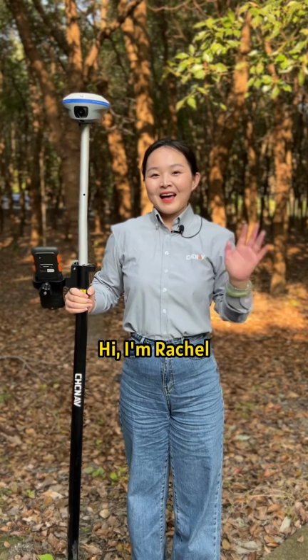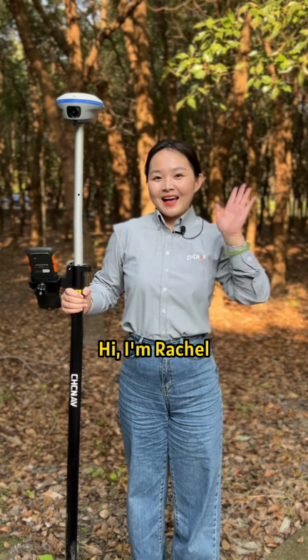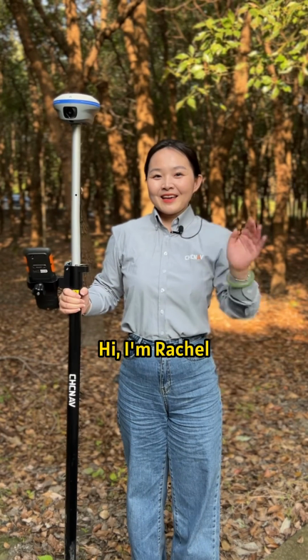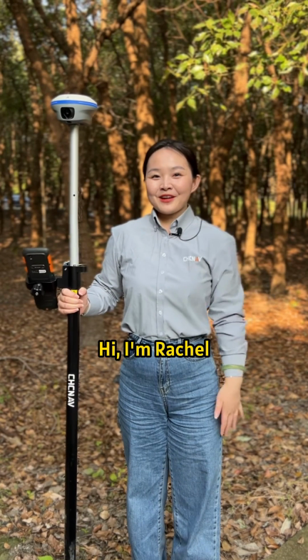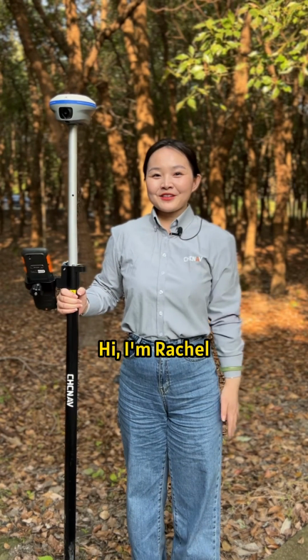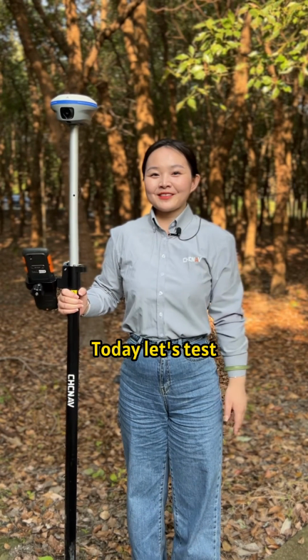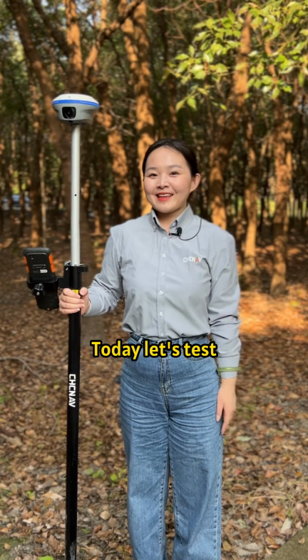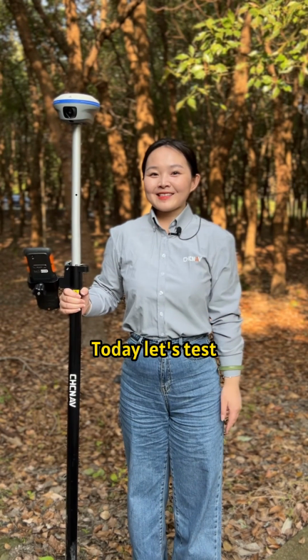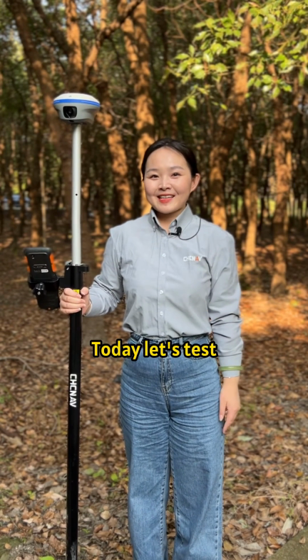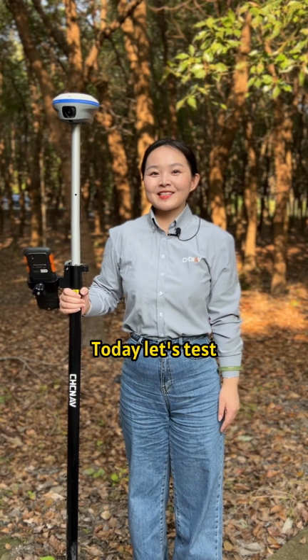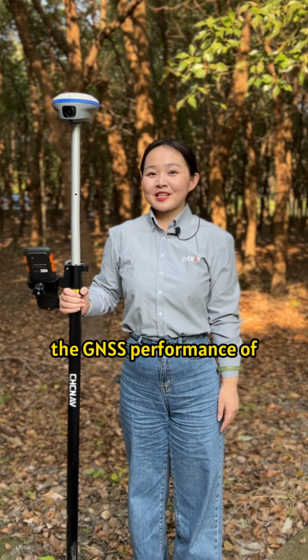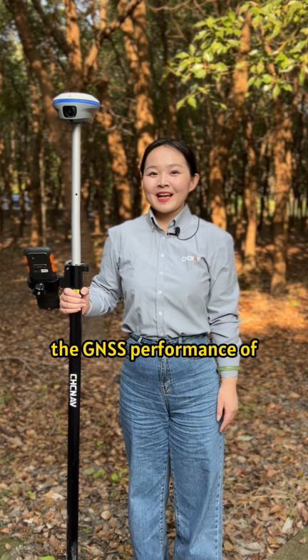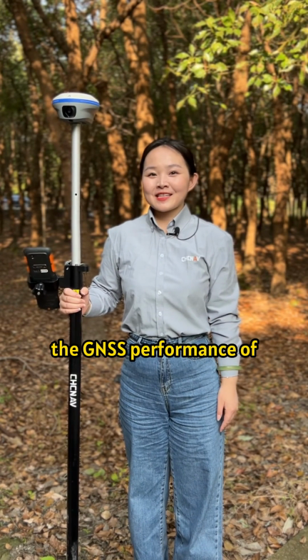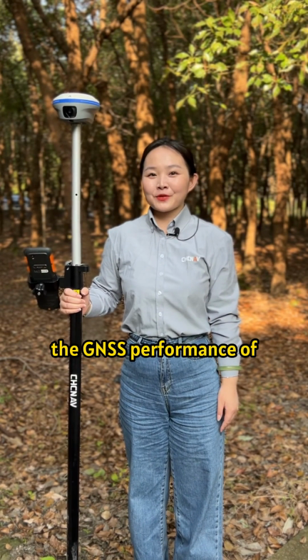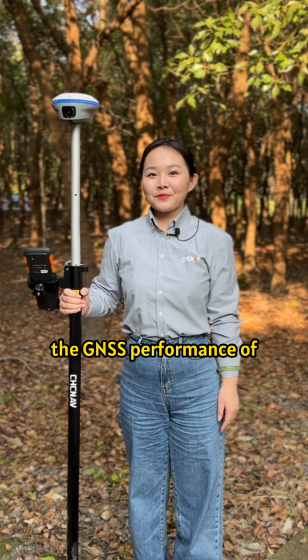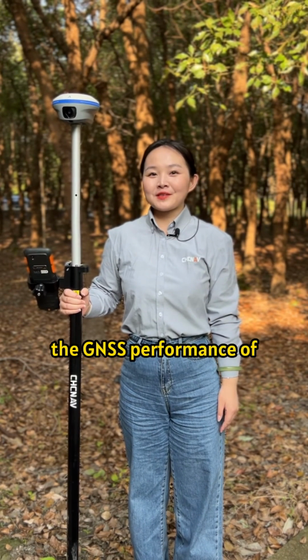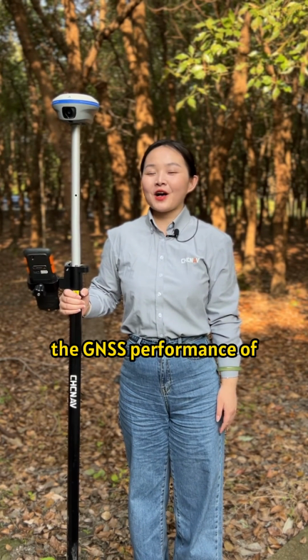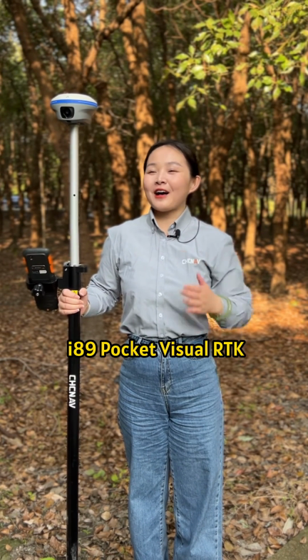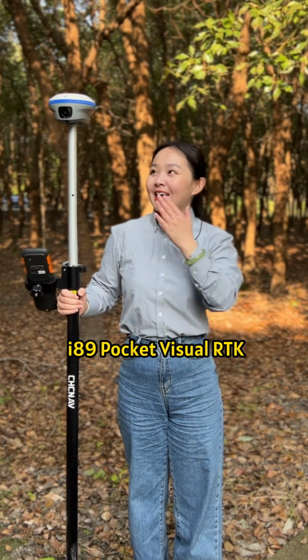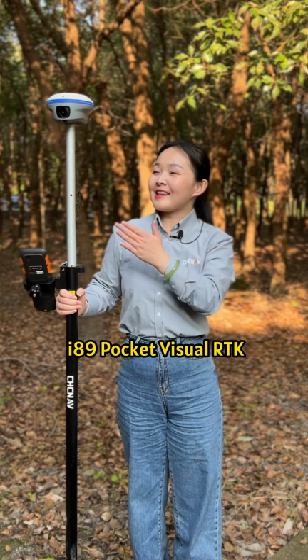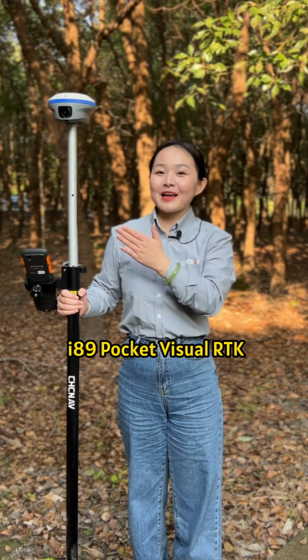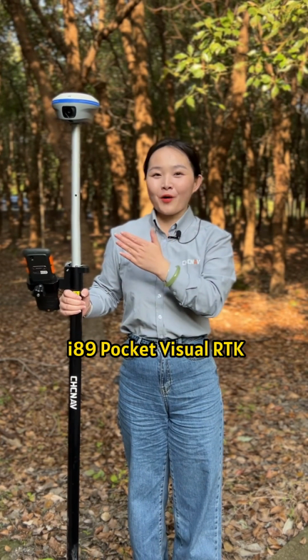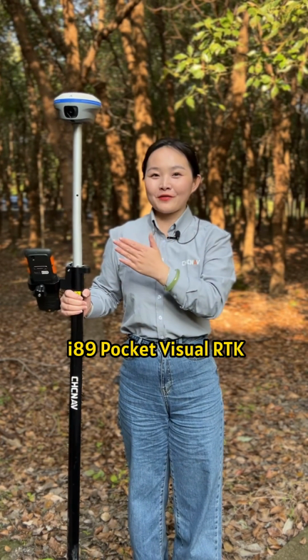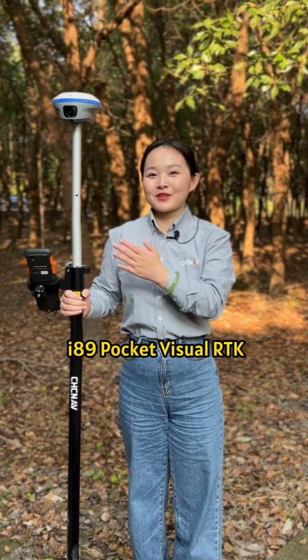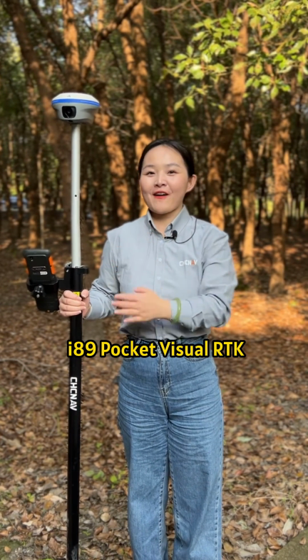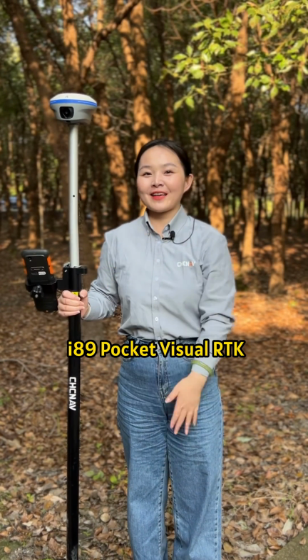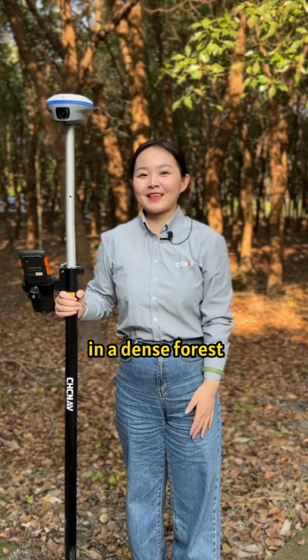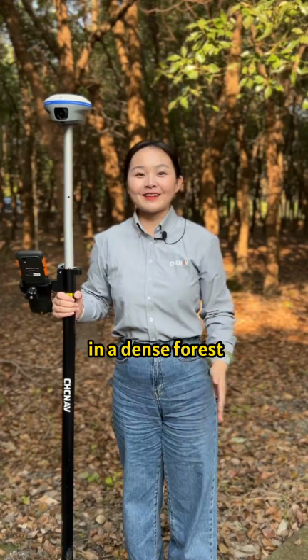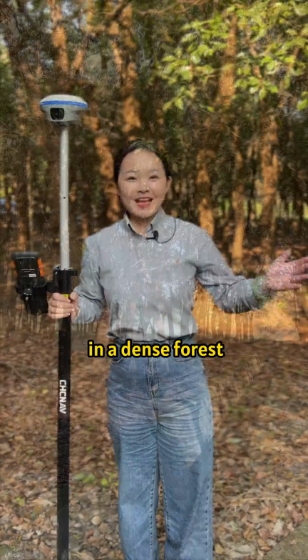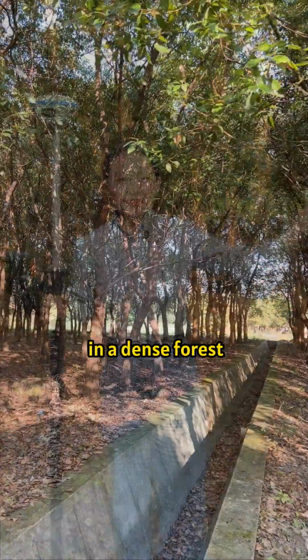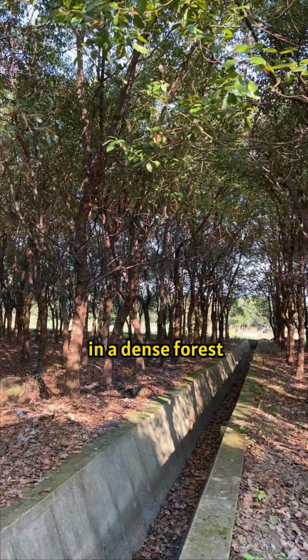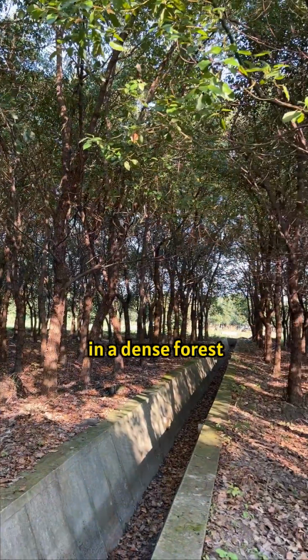Hi, I'm Rachel. Today, let's test the GNSS performance of the I-89 Pocket Visual RTK in a dense forest.